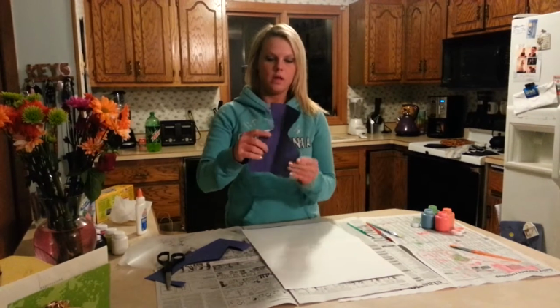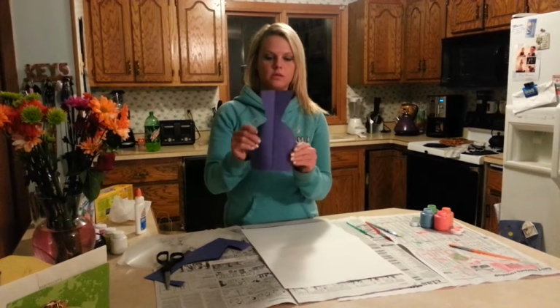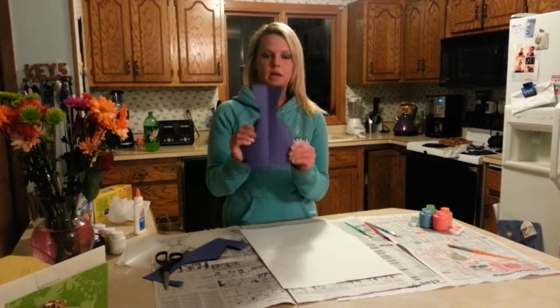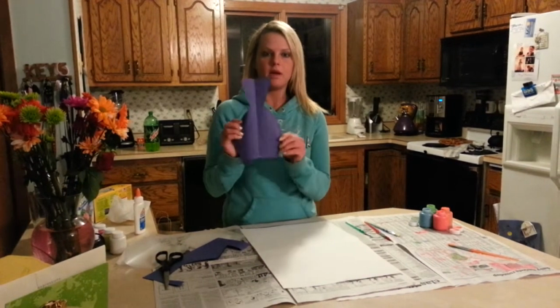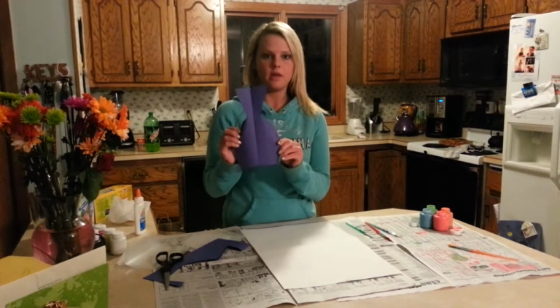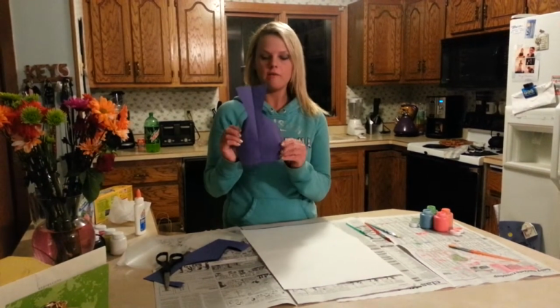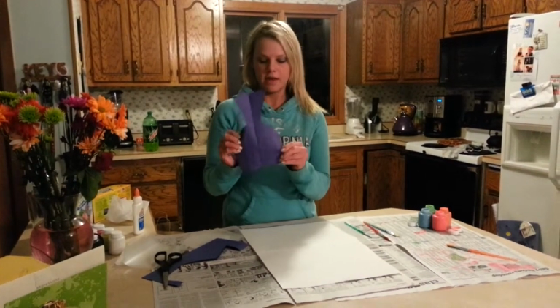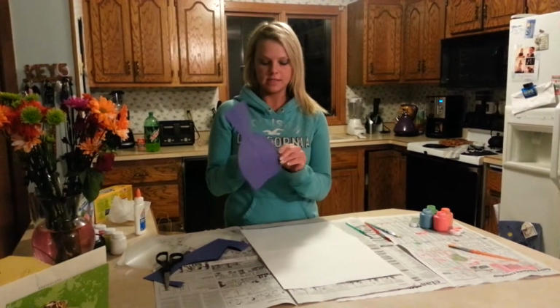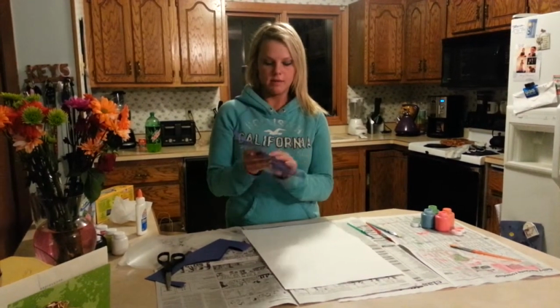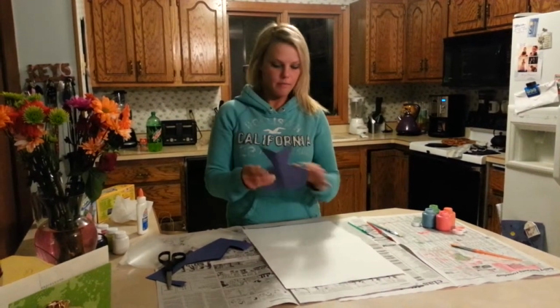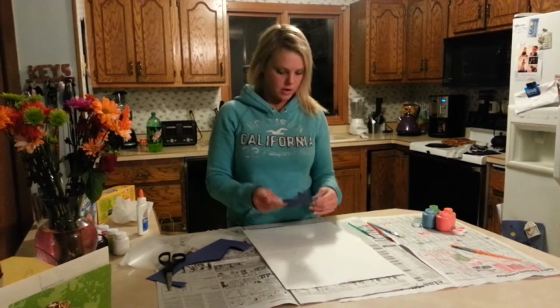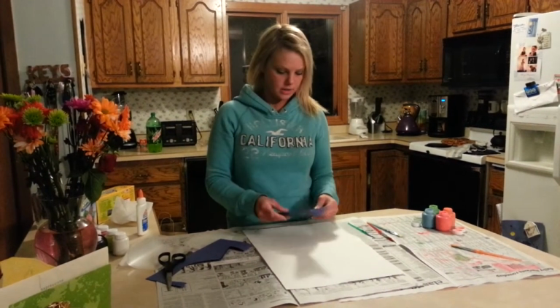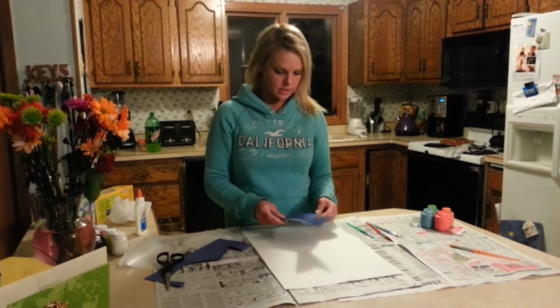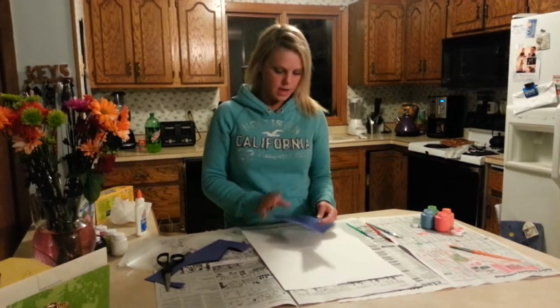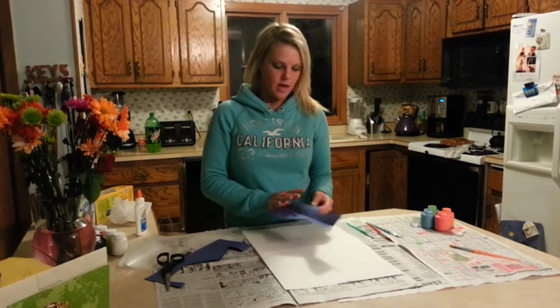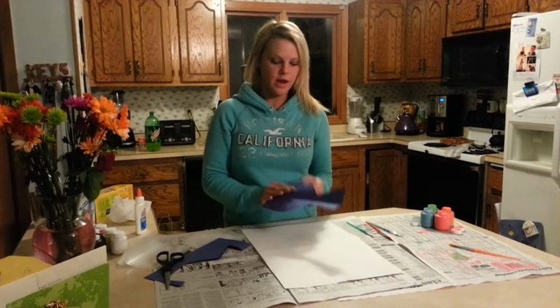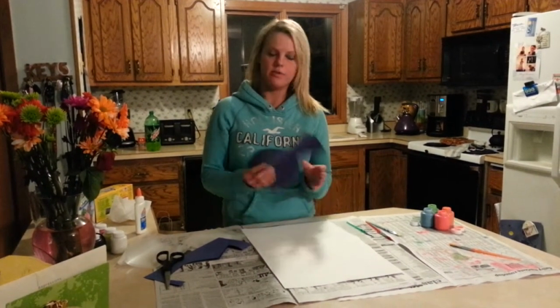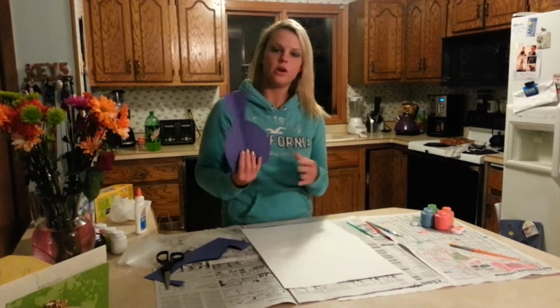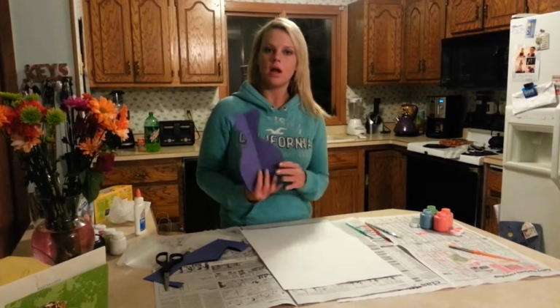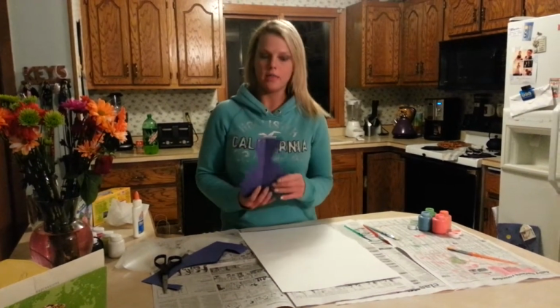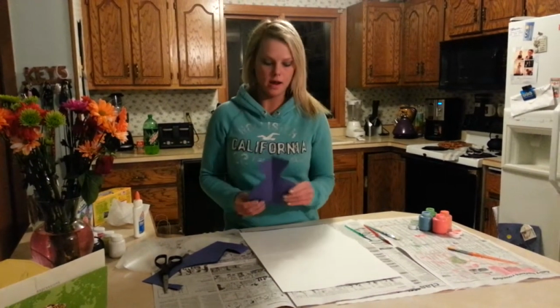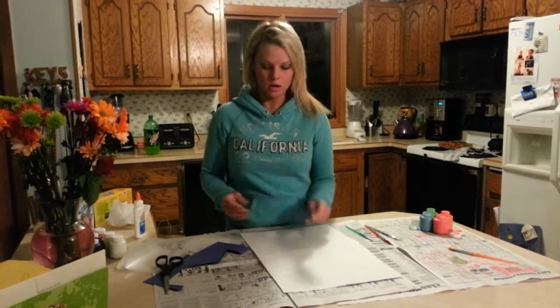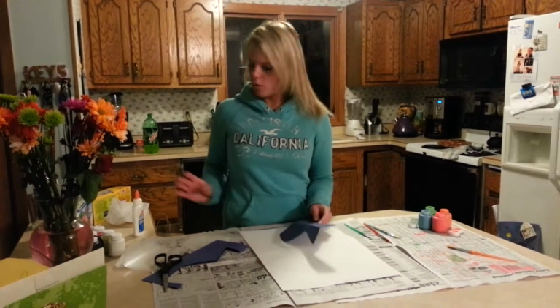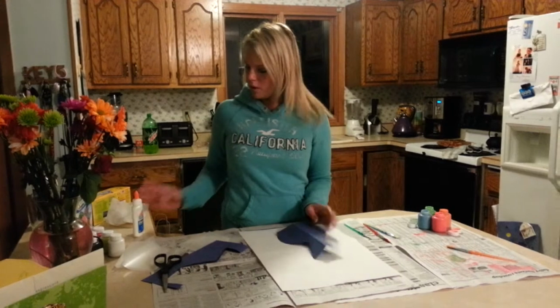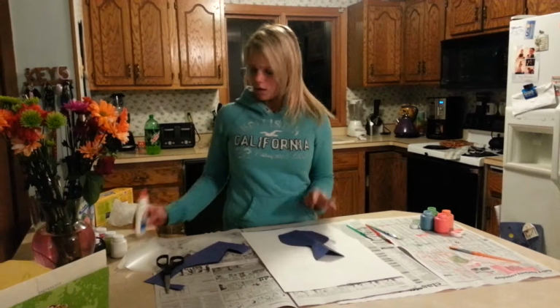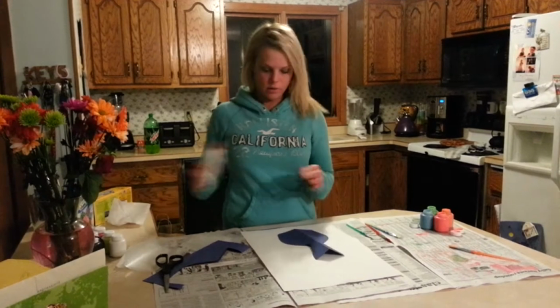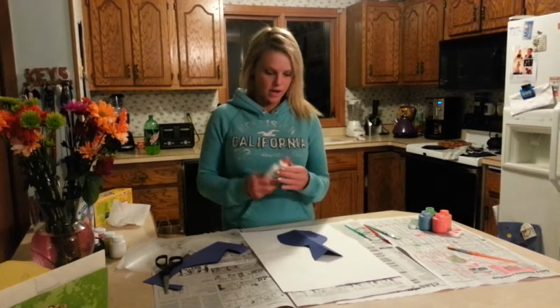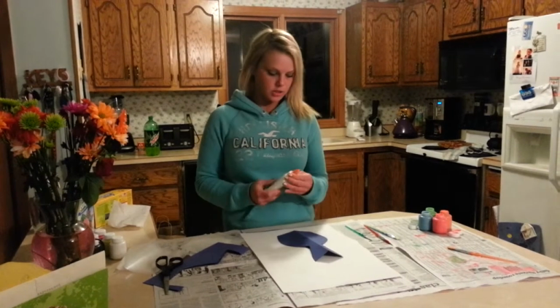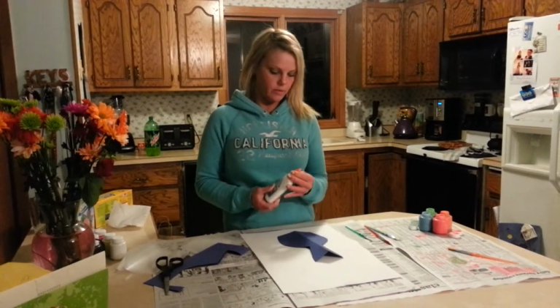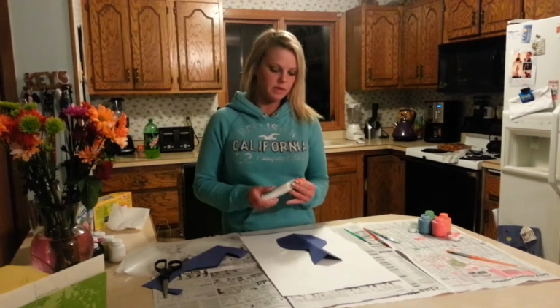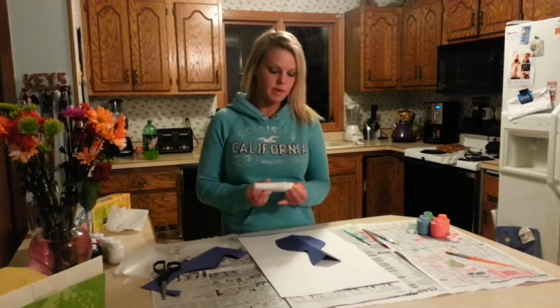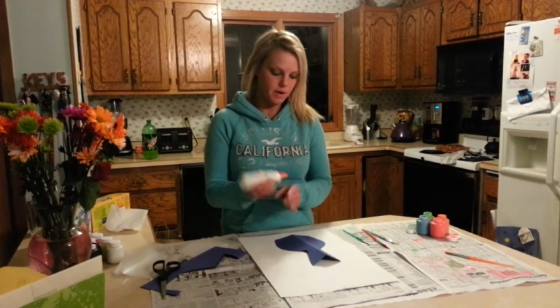This would be the vase part. And then after you're done cutting that, you will glue it onto your white piece of paper.